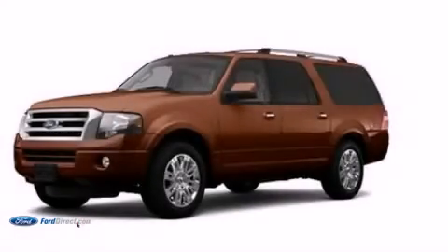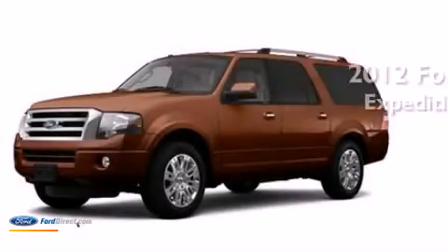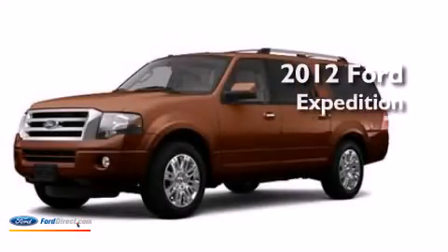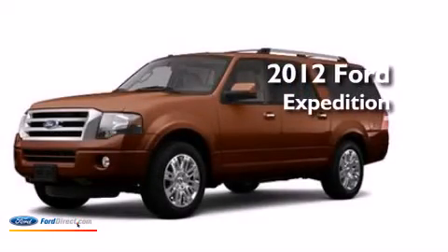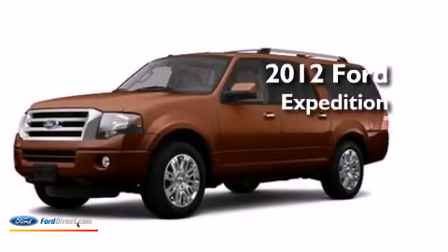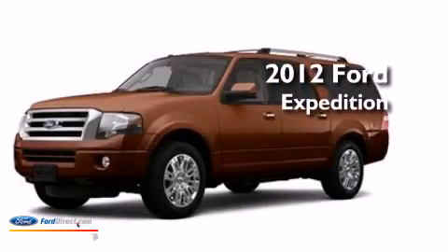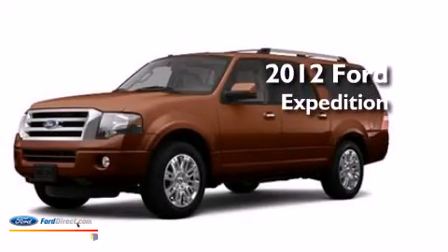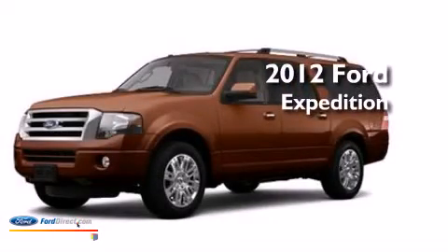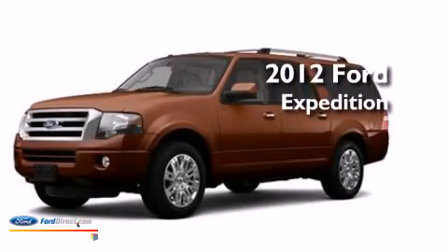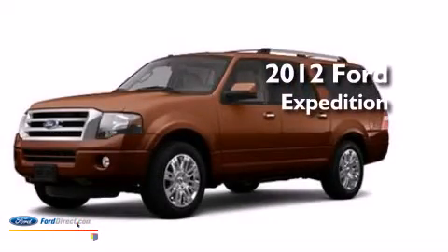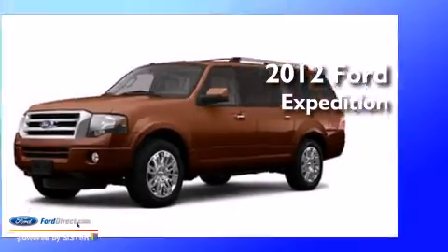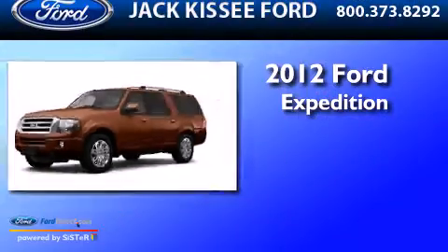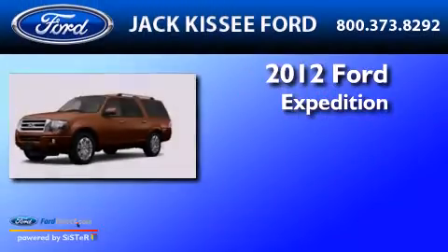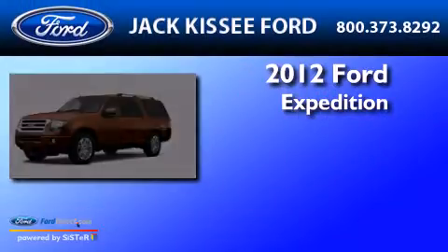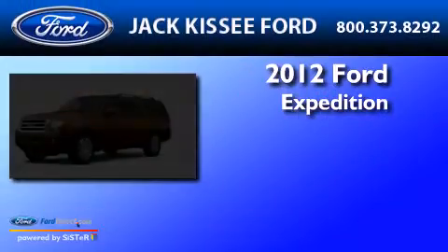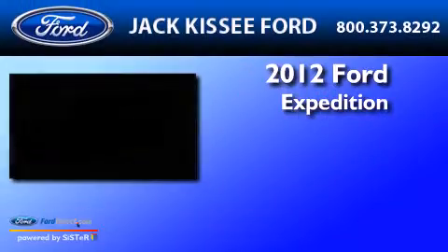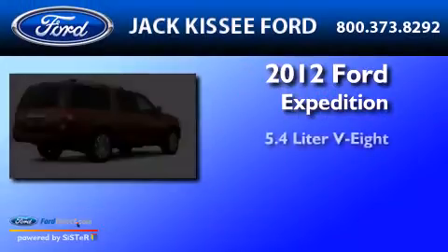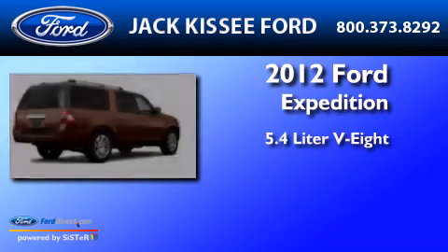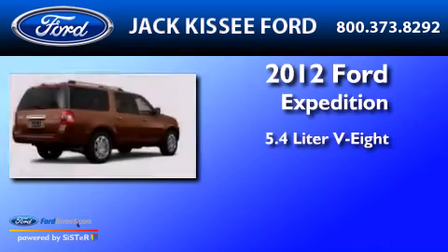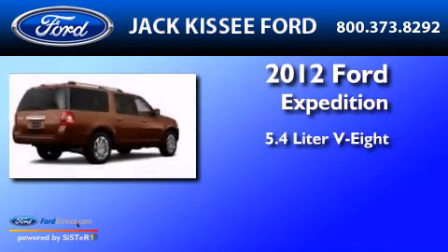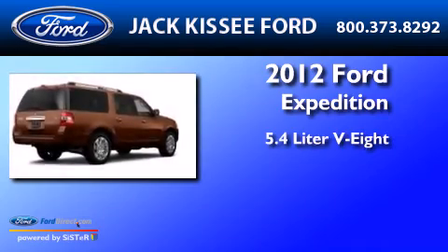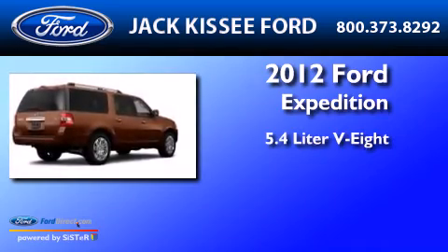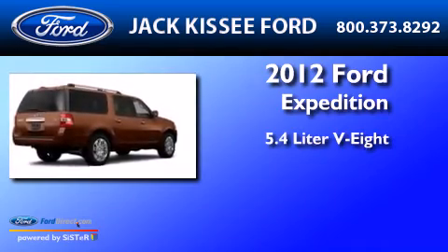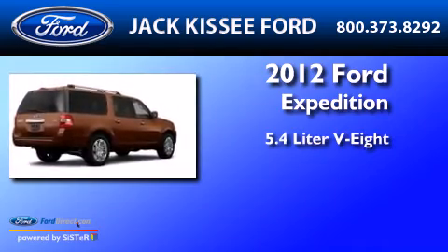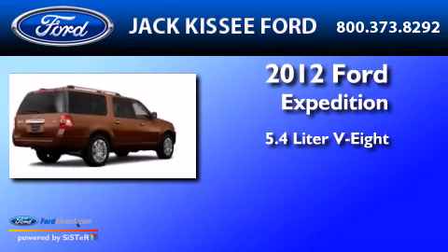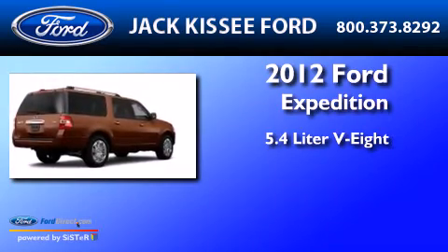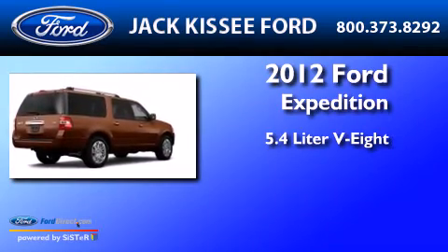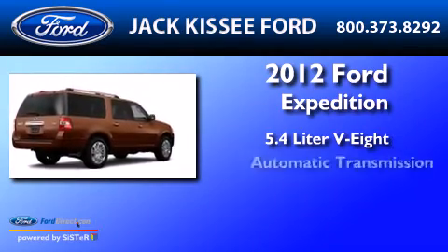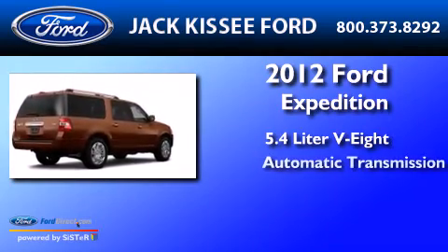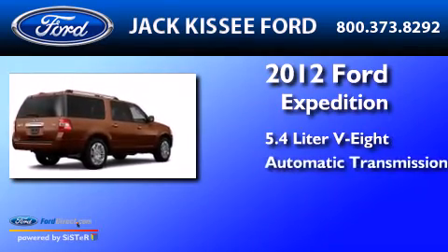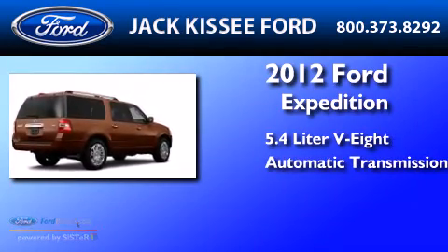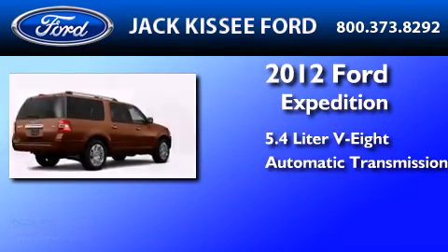This is a 2012 Ford Expedition. It has a 5.4-liter 8-cylinder engine and an automatic transmission.